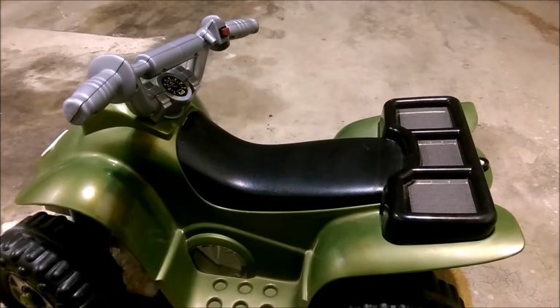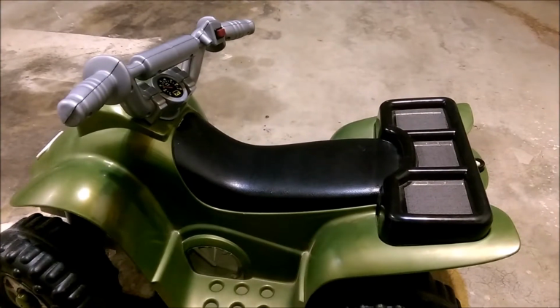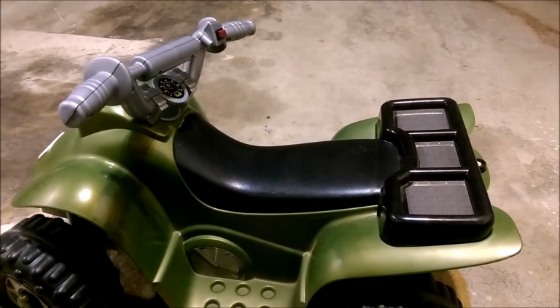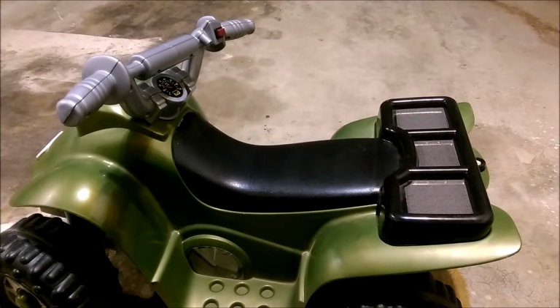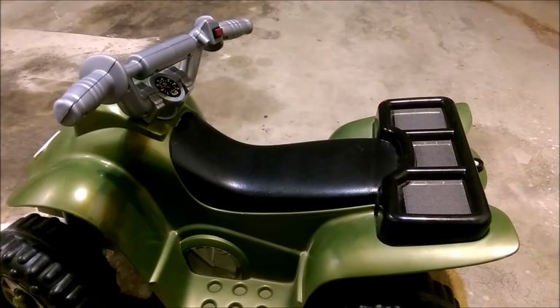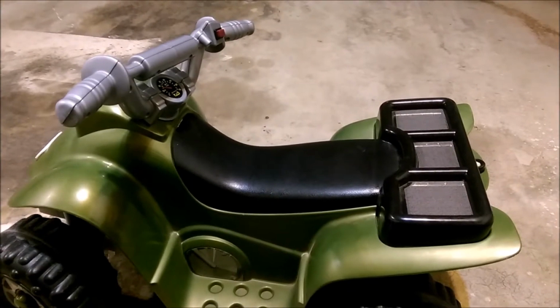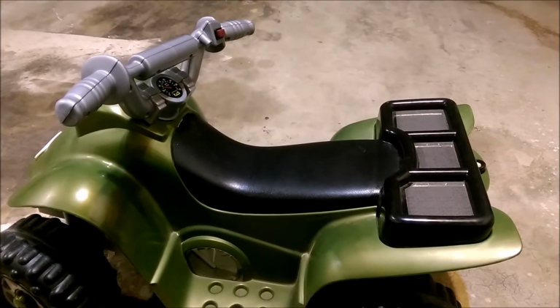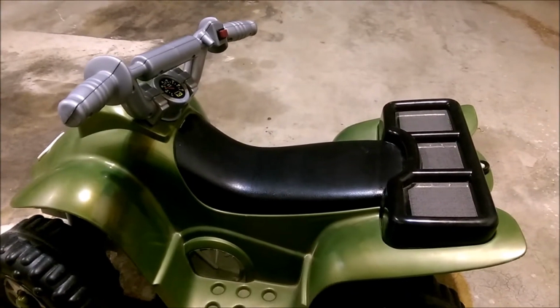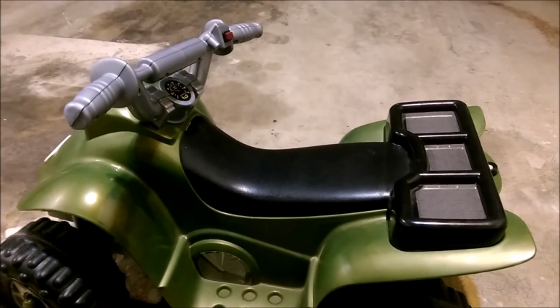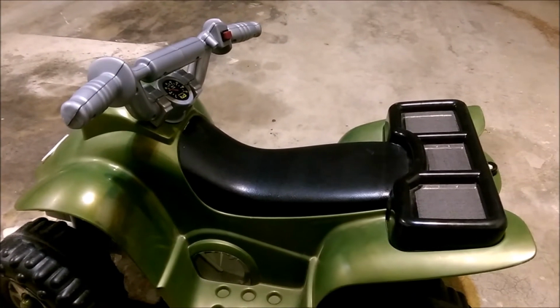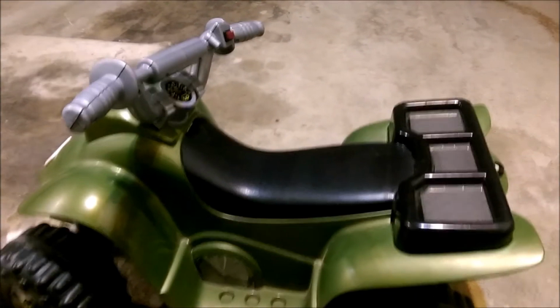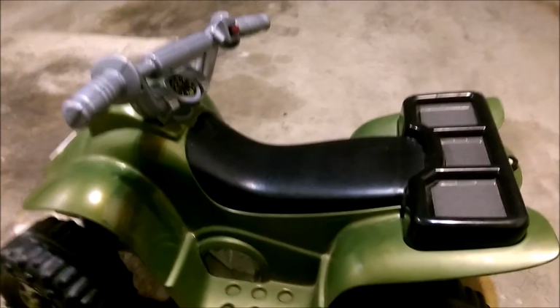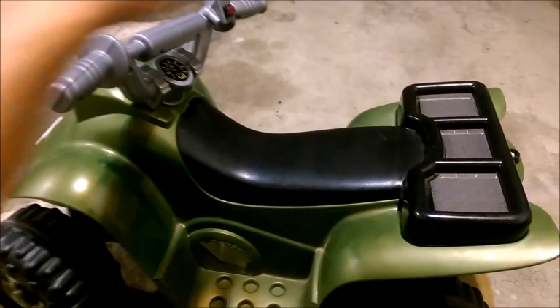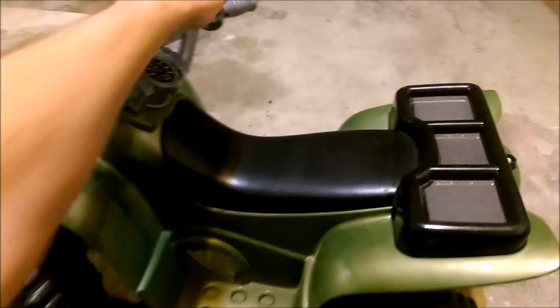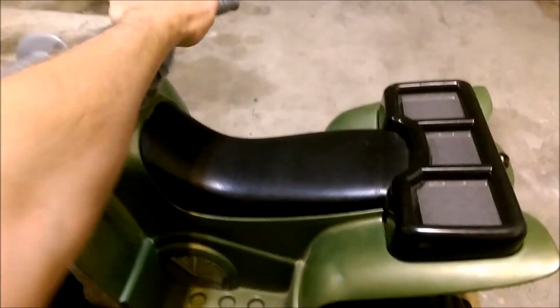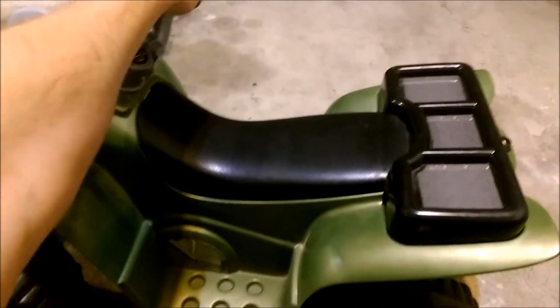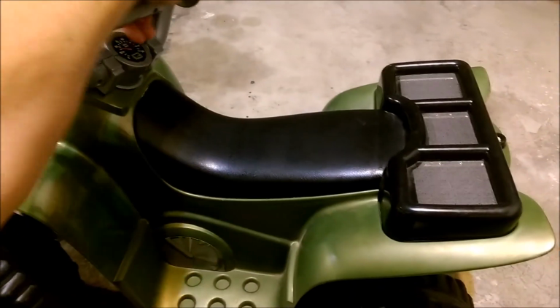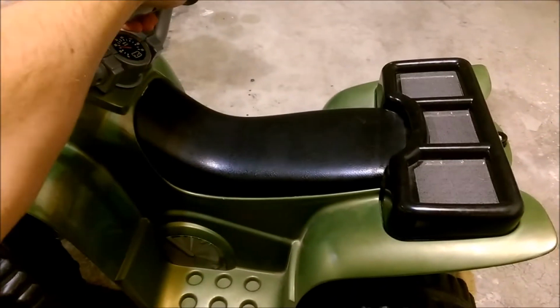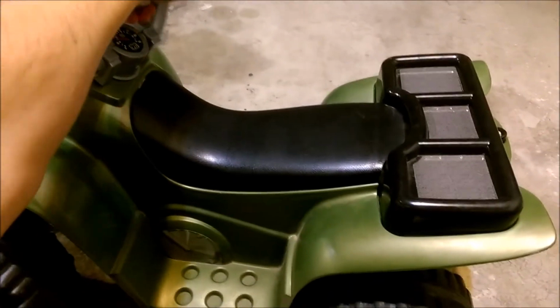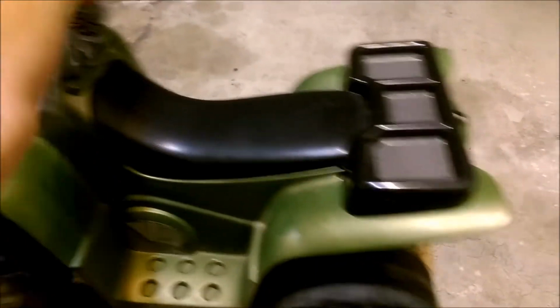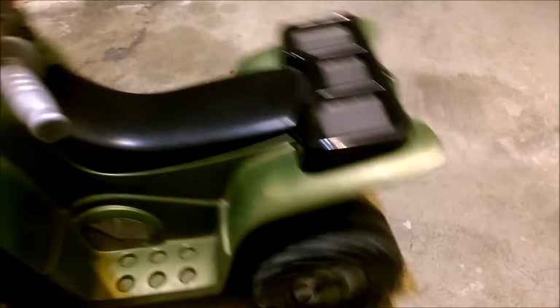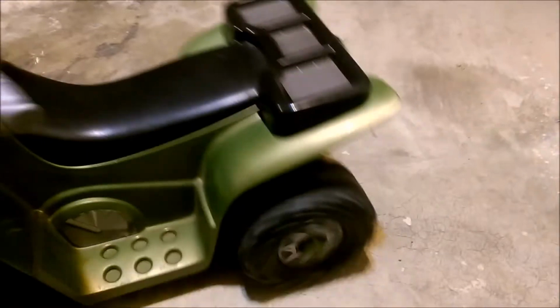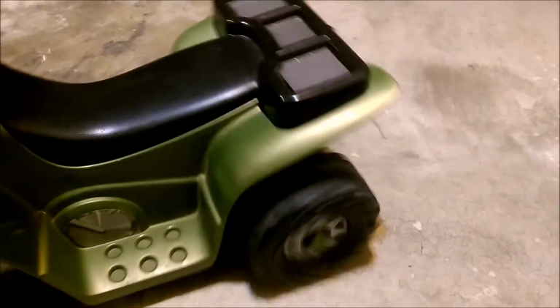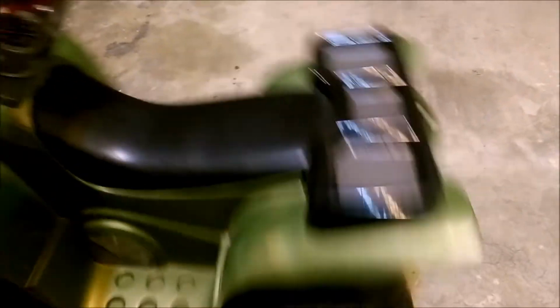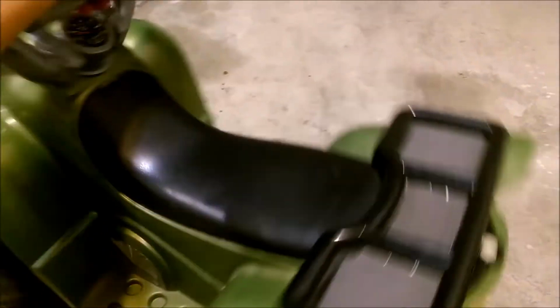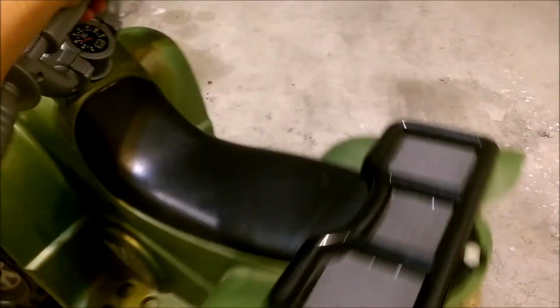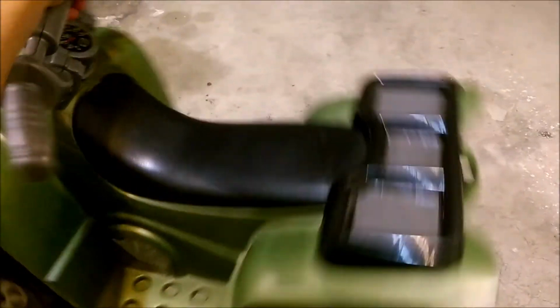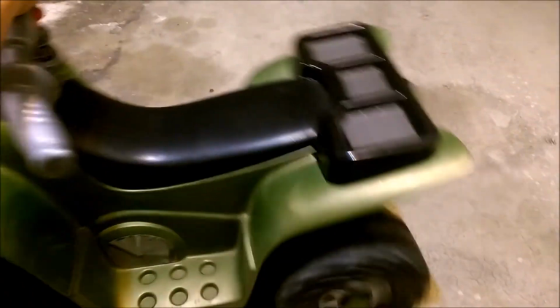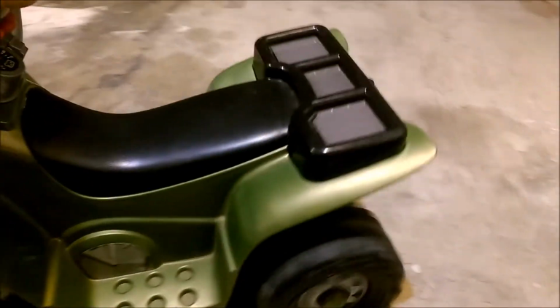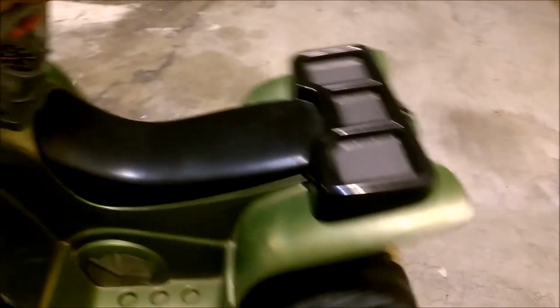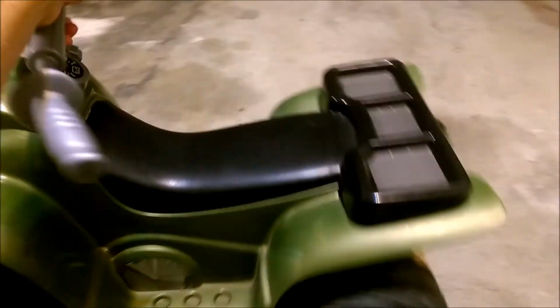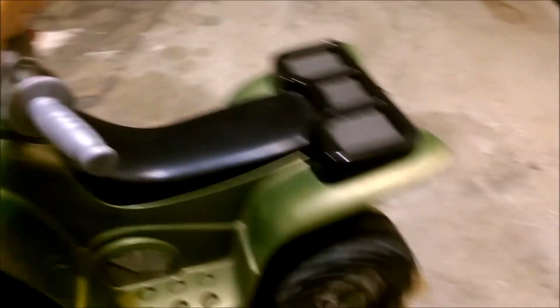Well, here's the moment of truth. Will it work? Oh, great! Man, it flies!